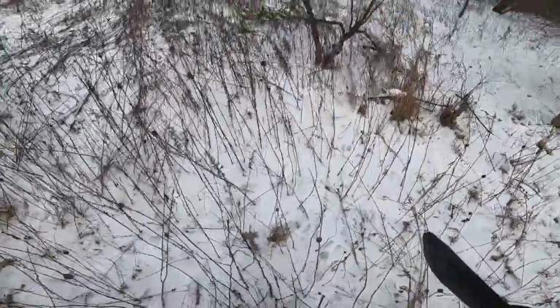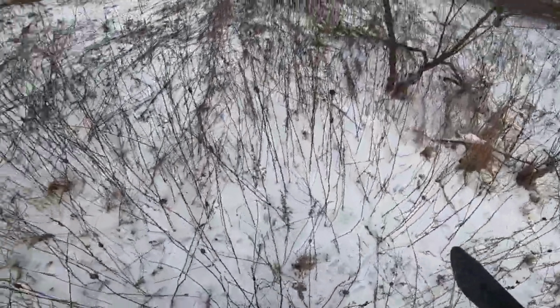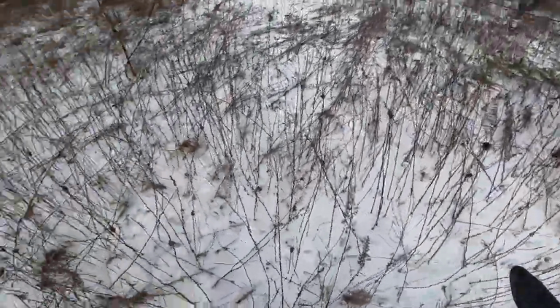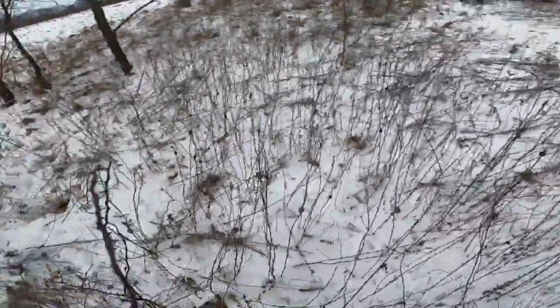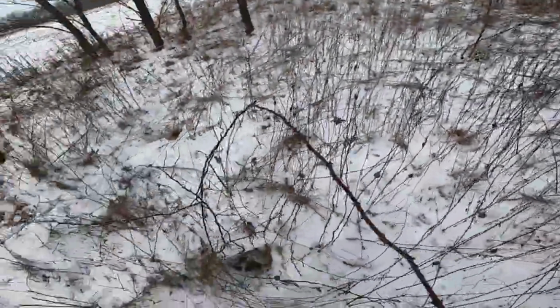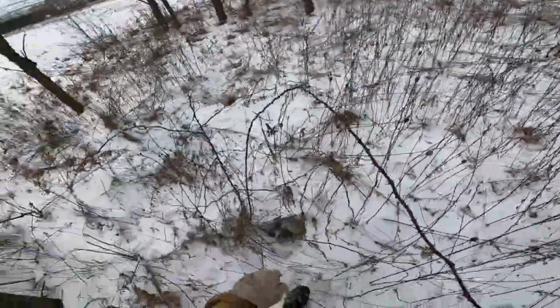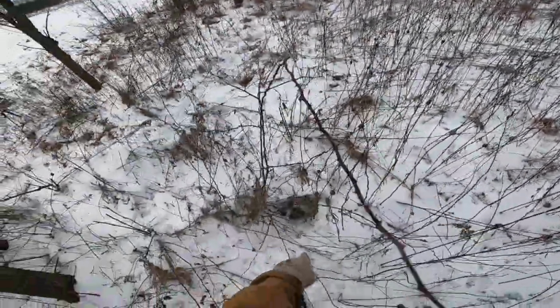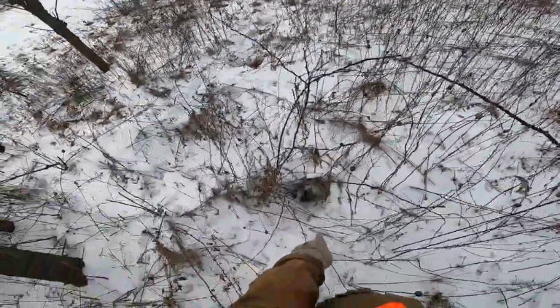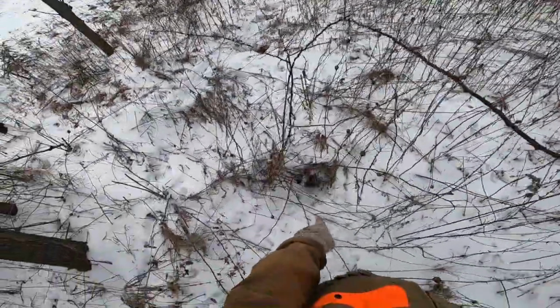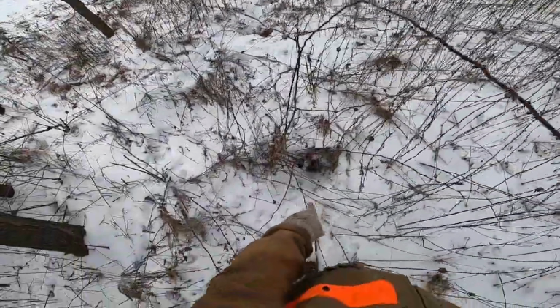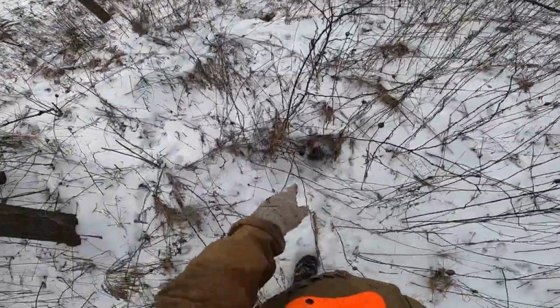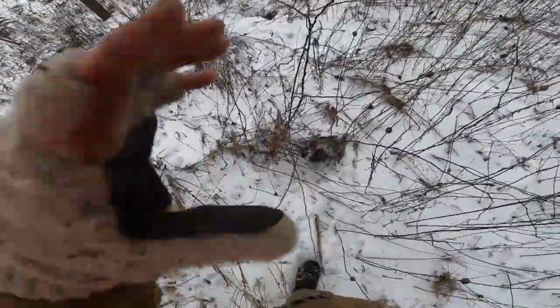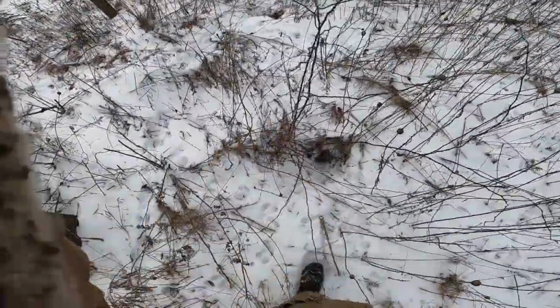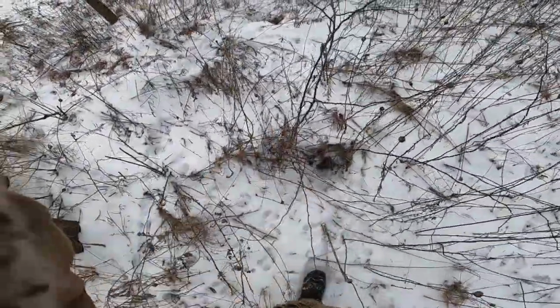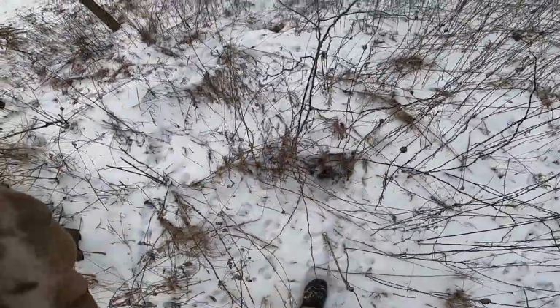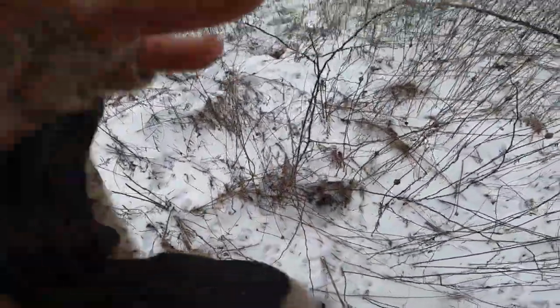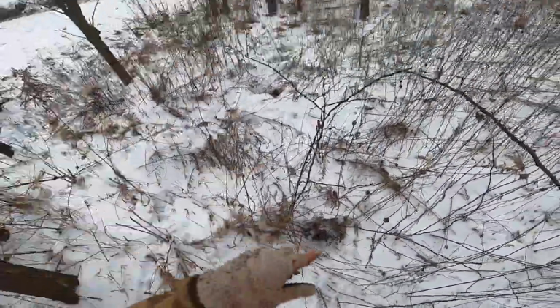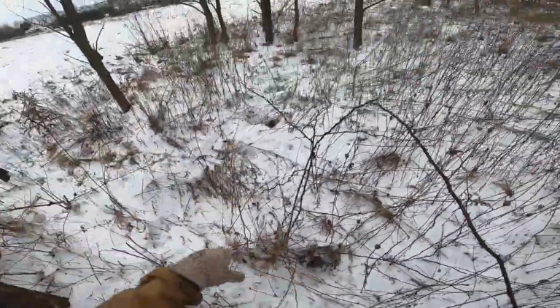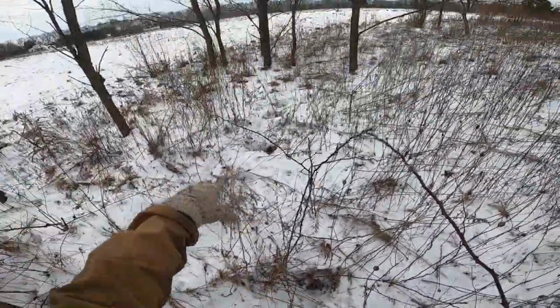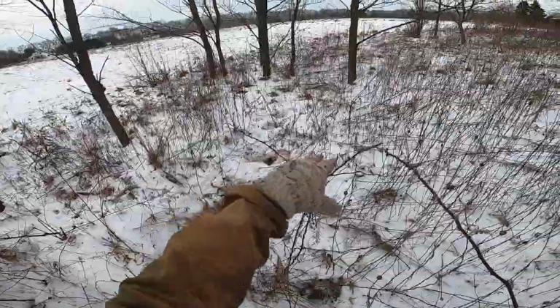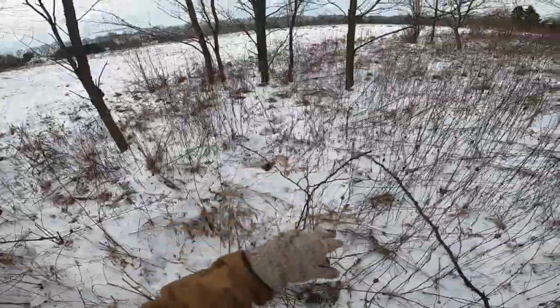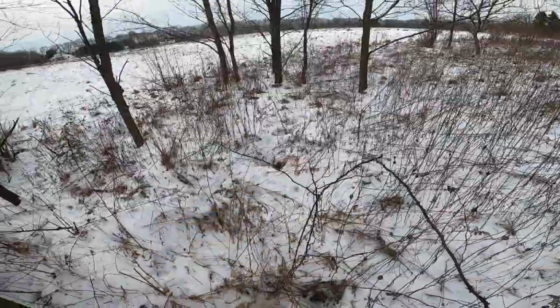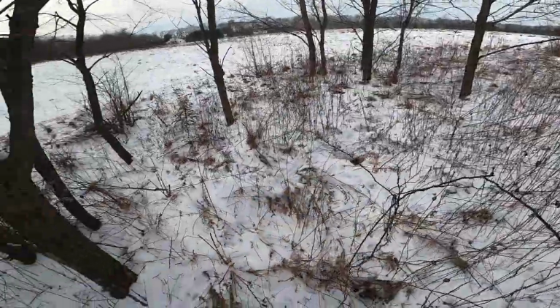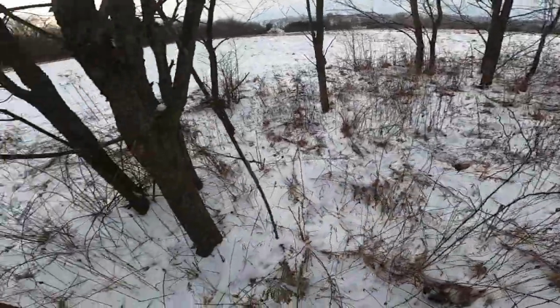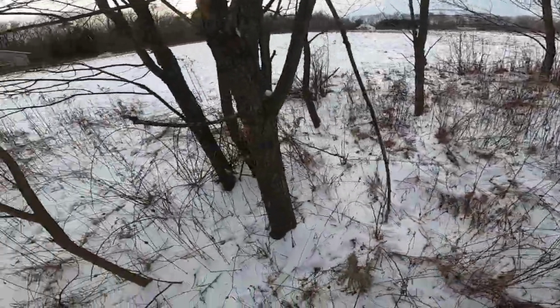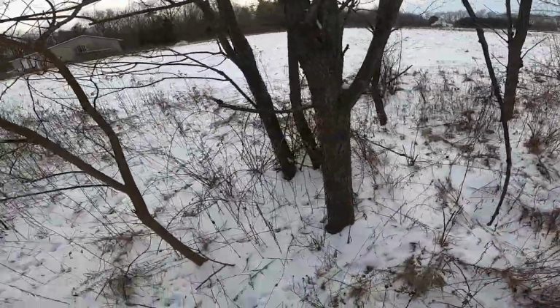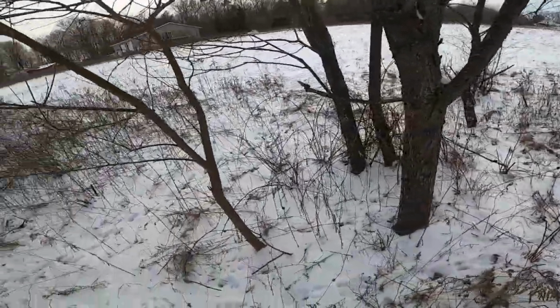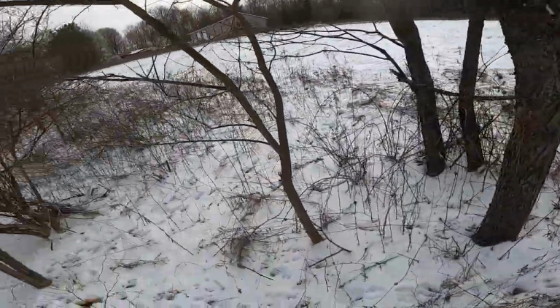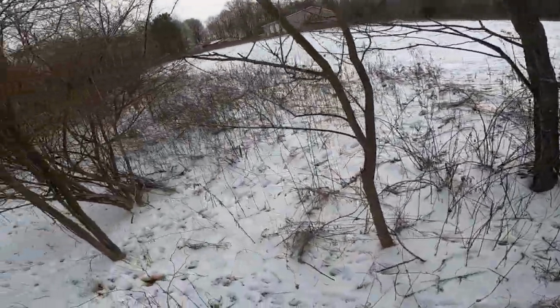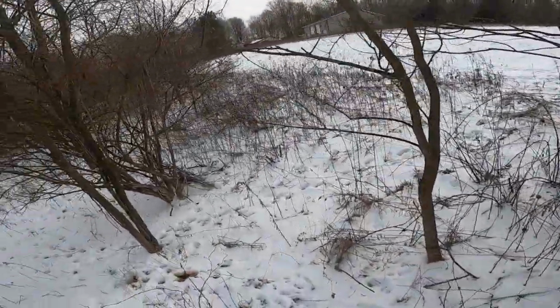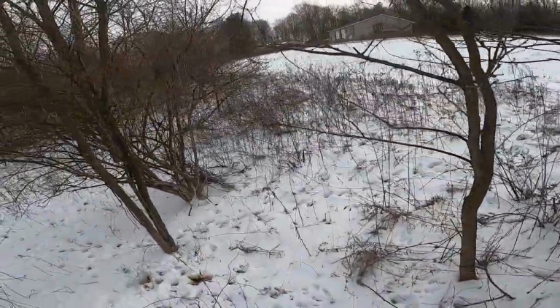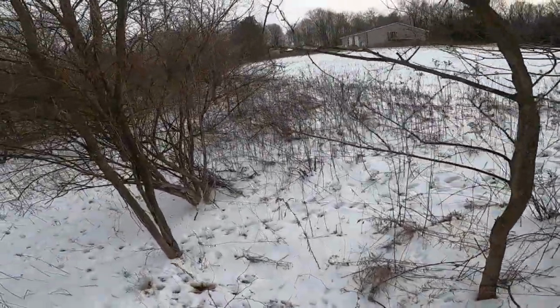There's another spot right there — wow, this whole spot is rabbit city.